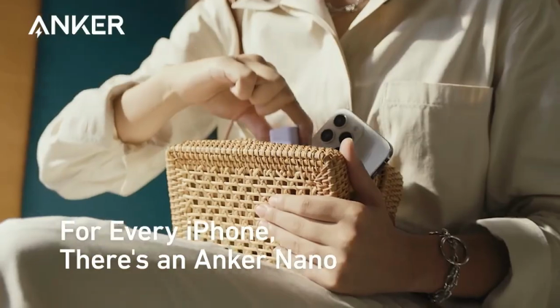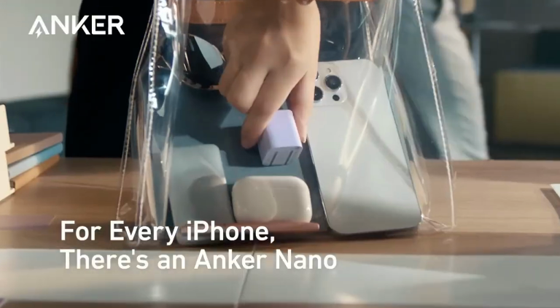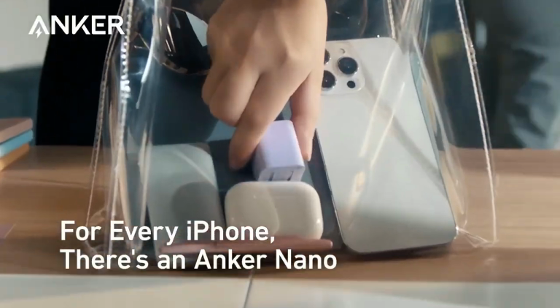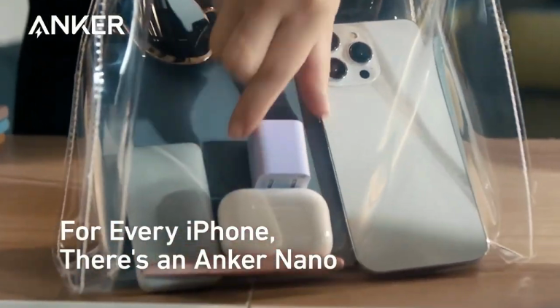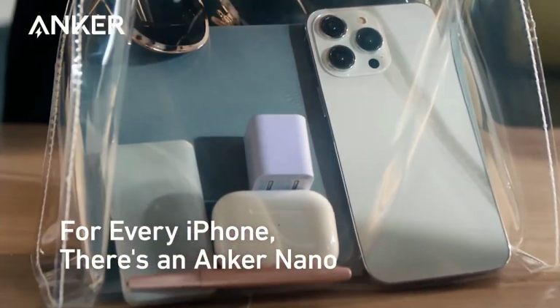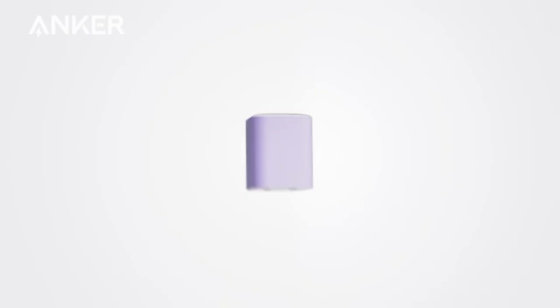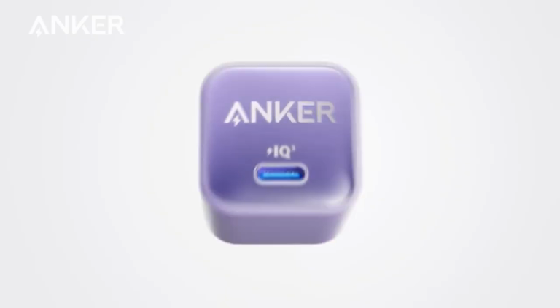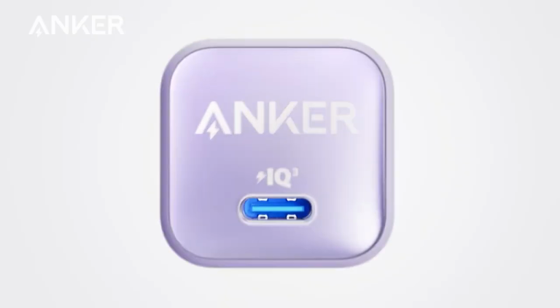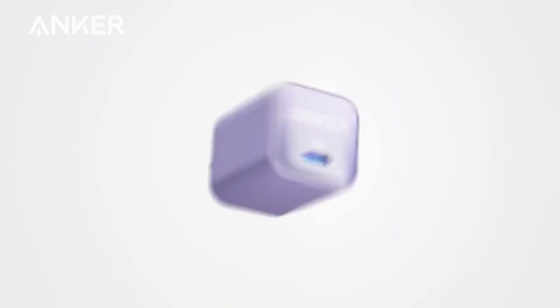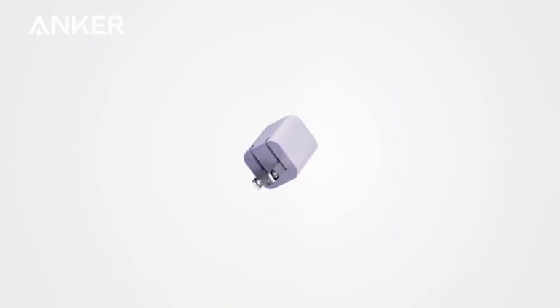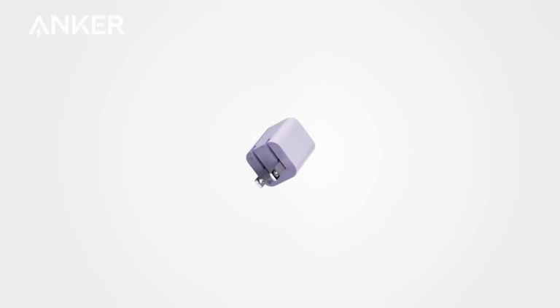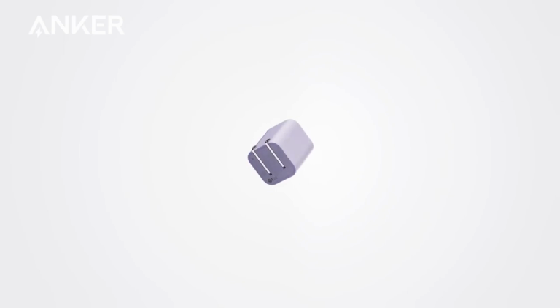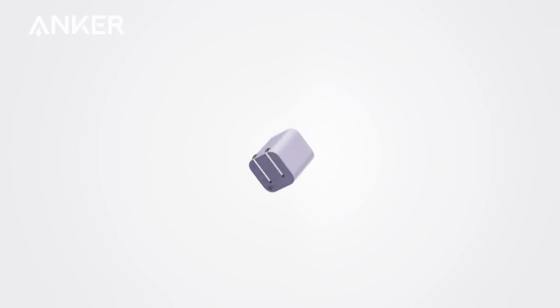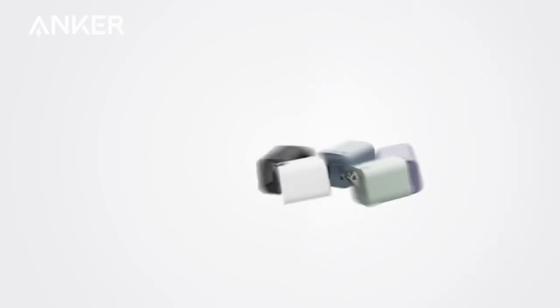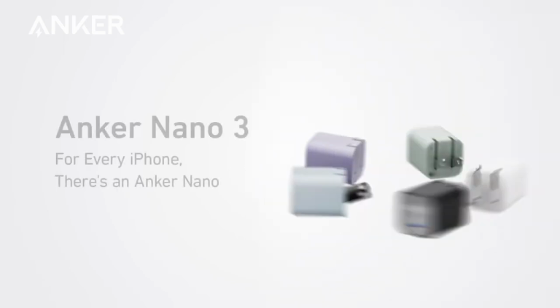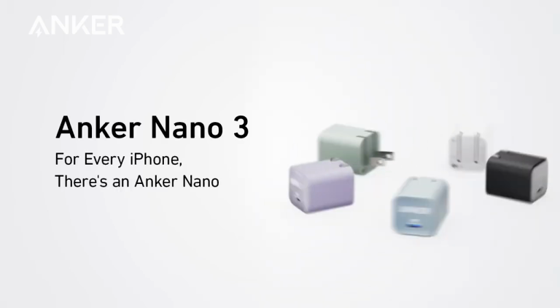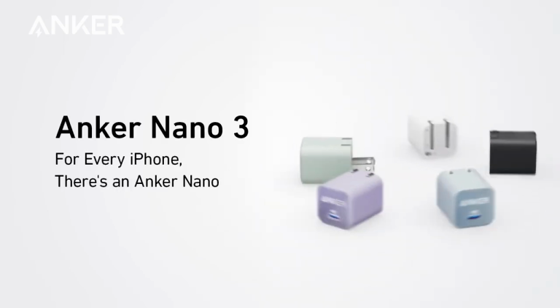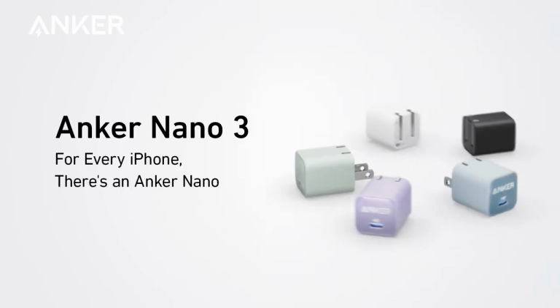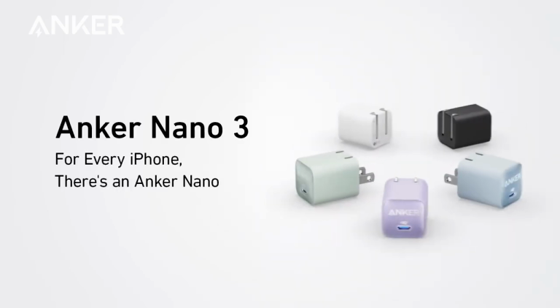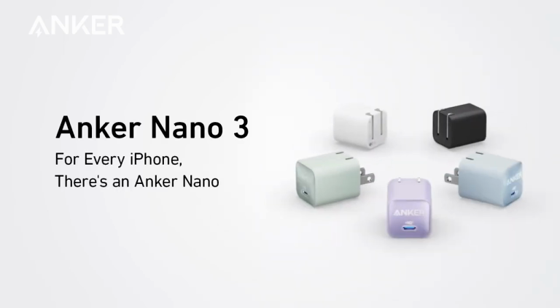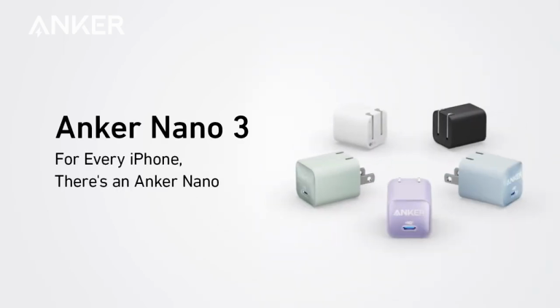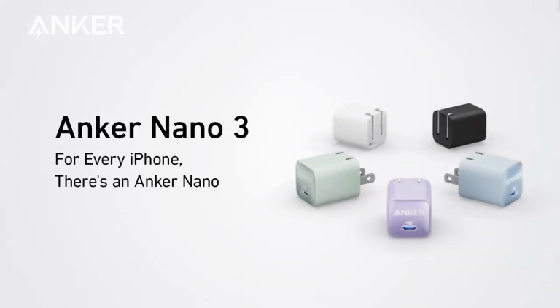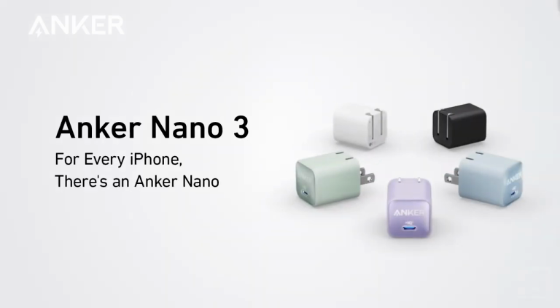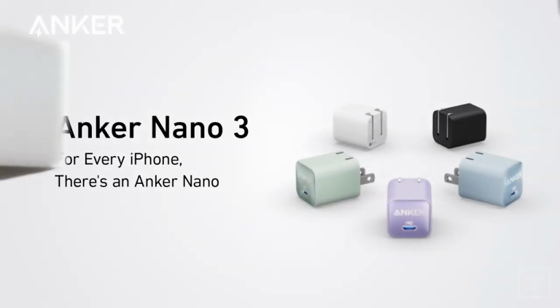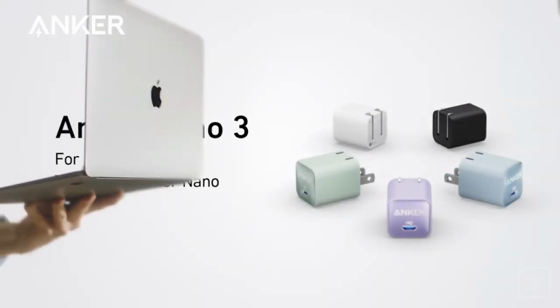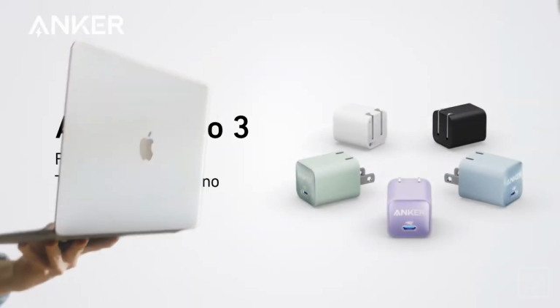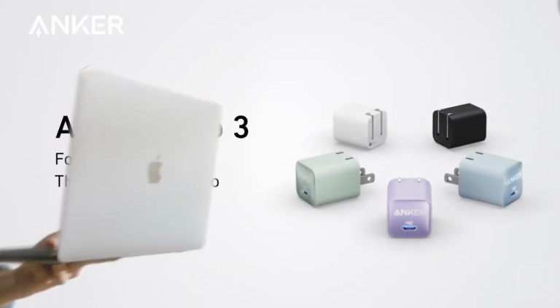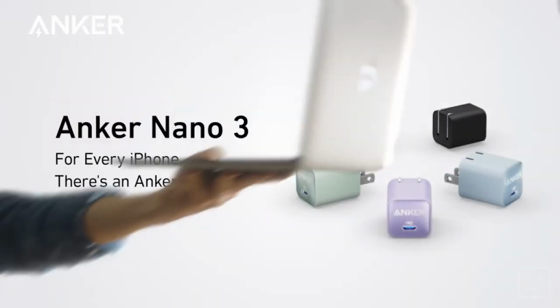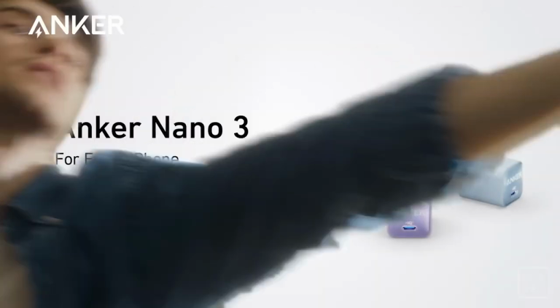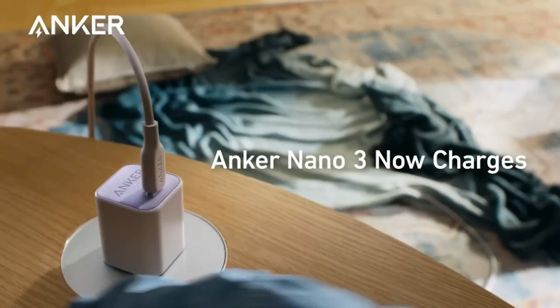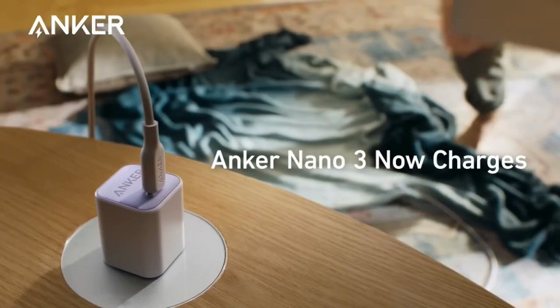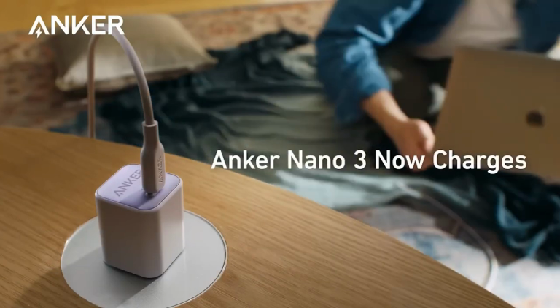Additionally, the power plug can be folded inside the charger, so you will always have enough space to carry it anywhere you go.